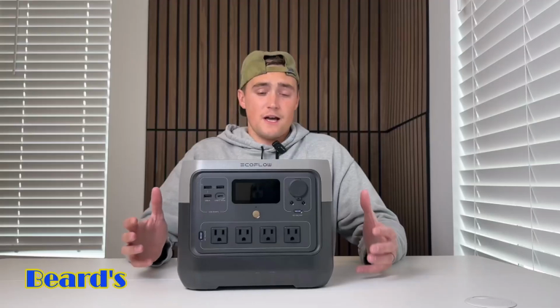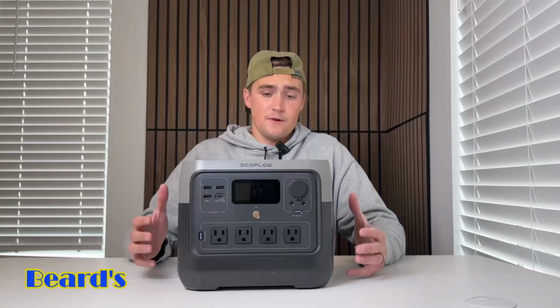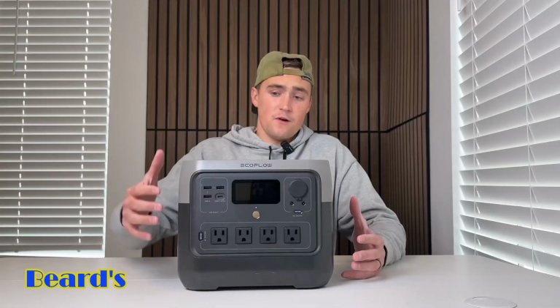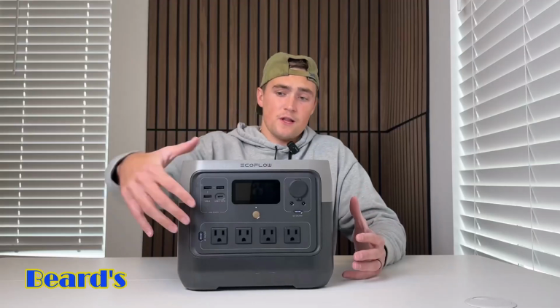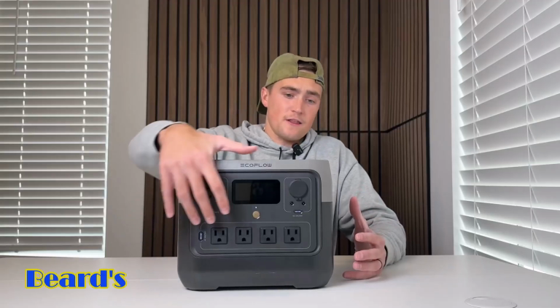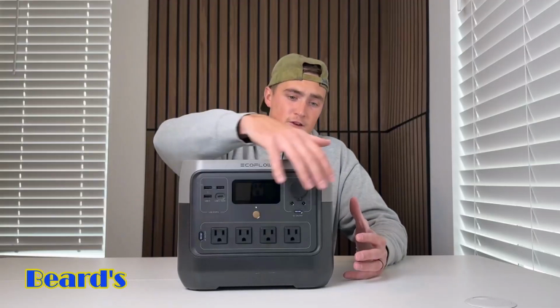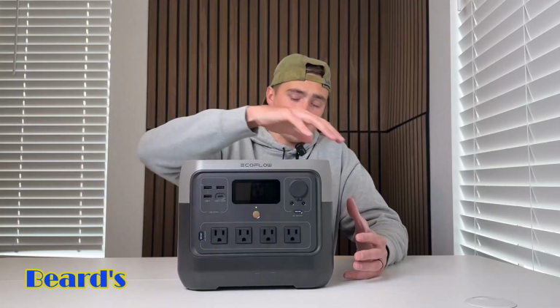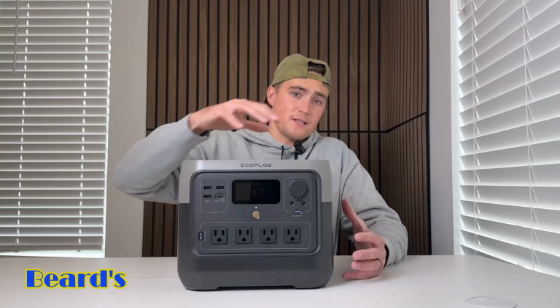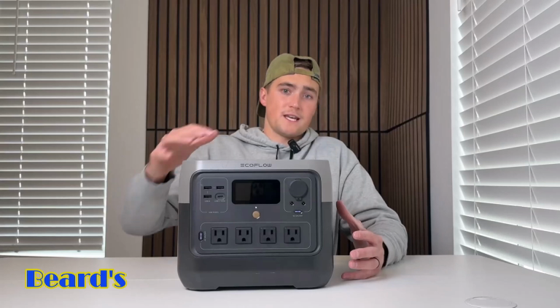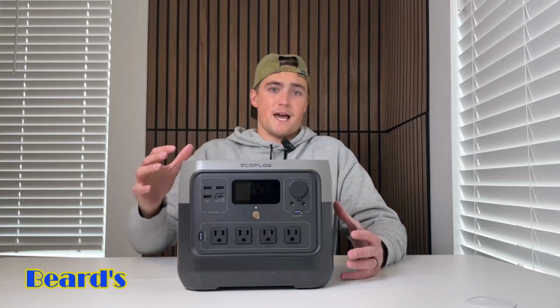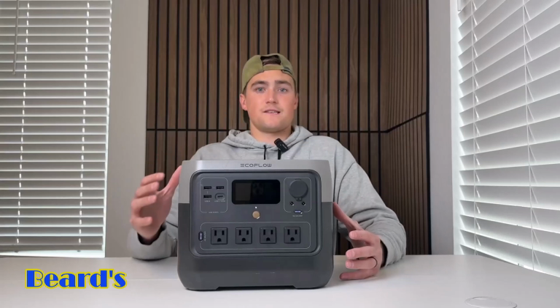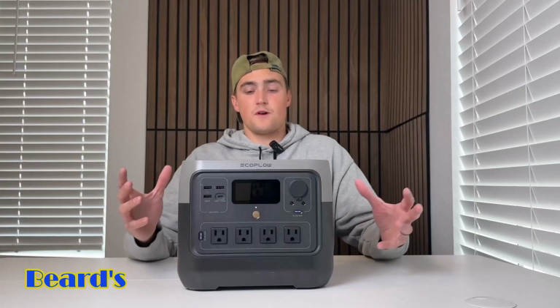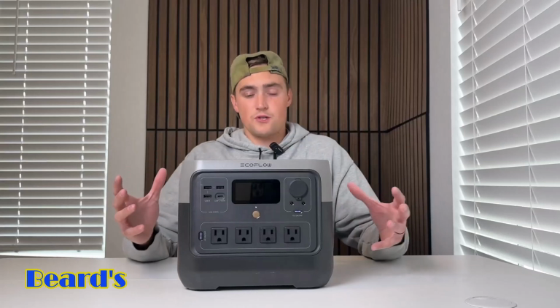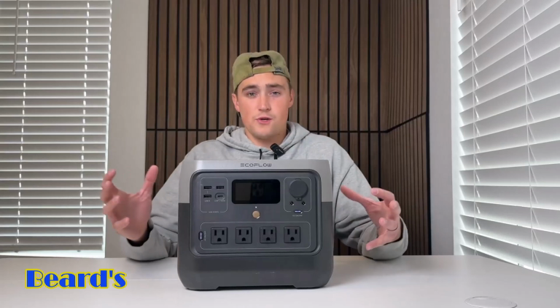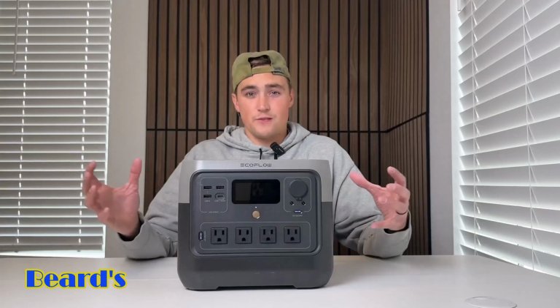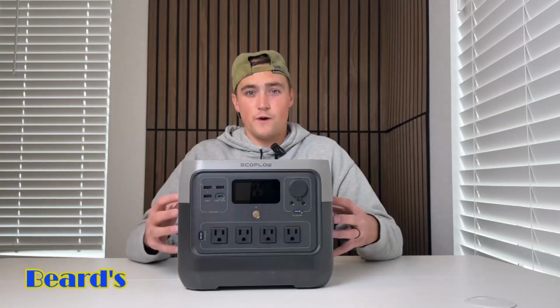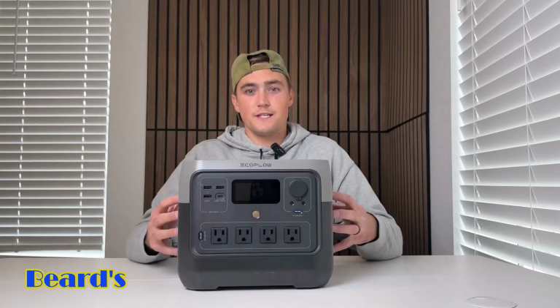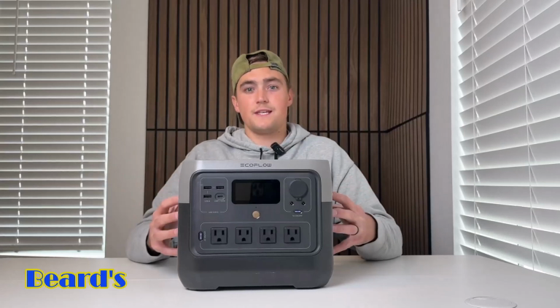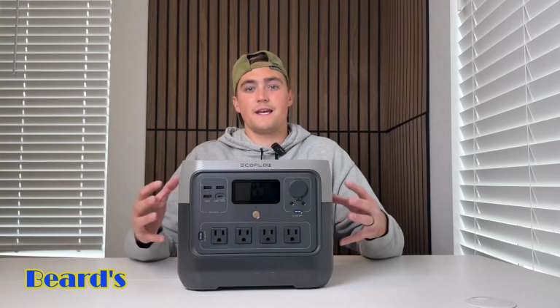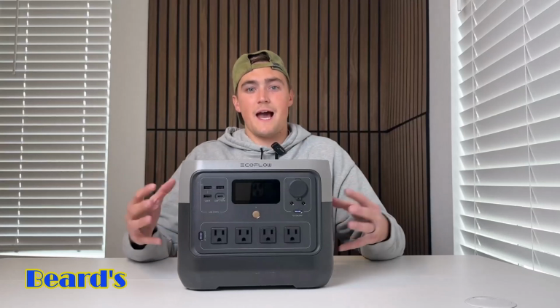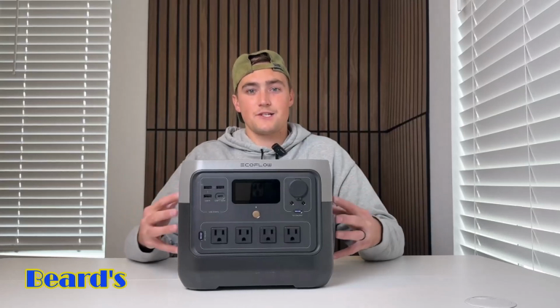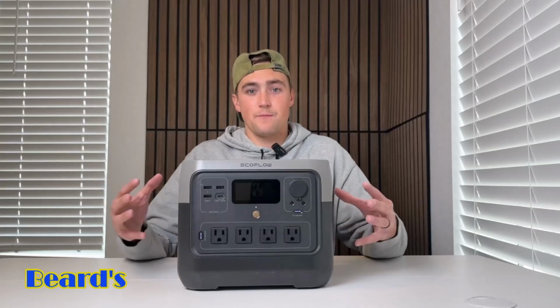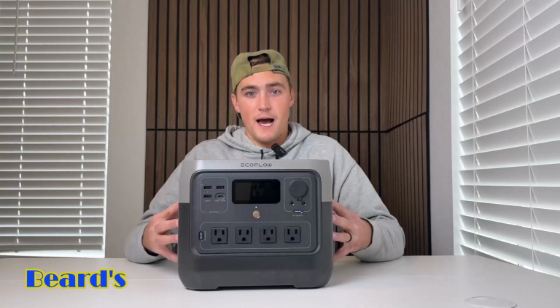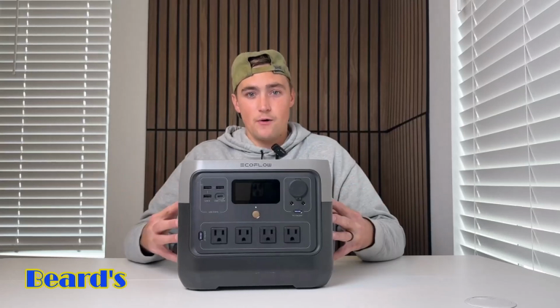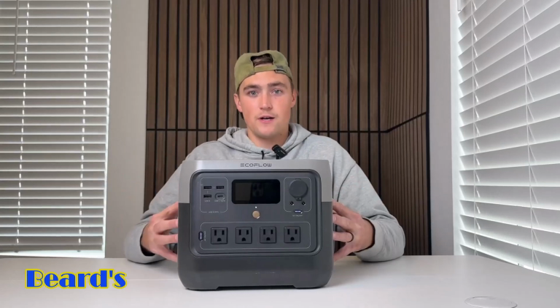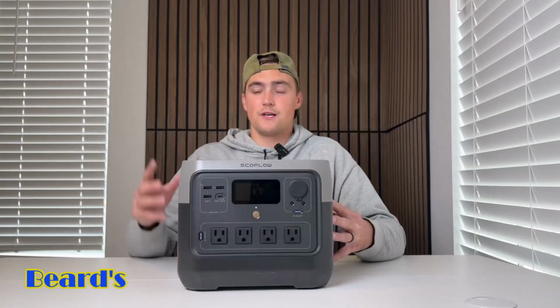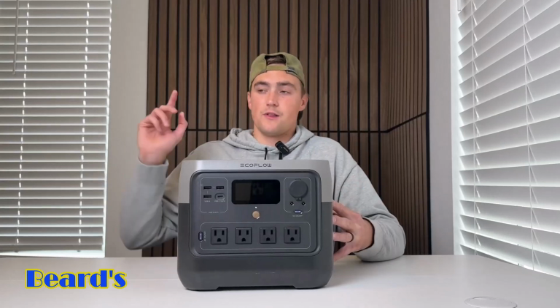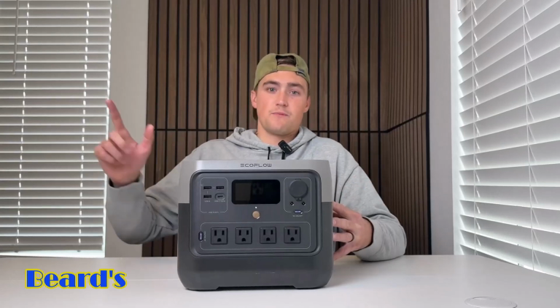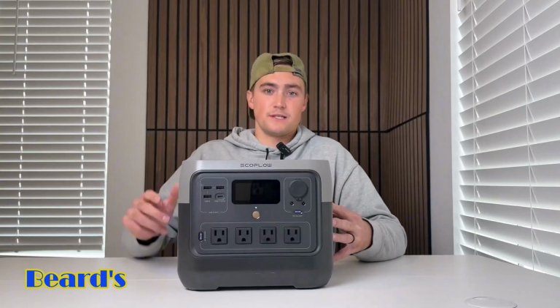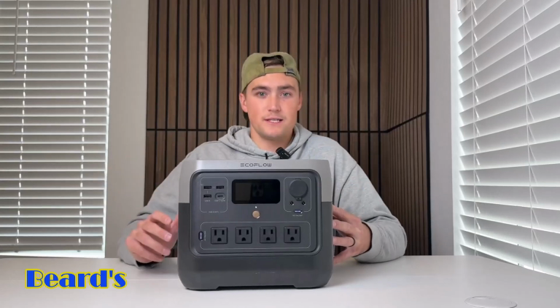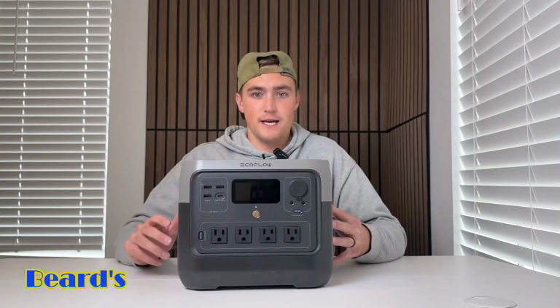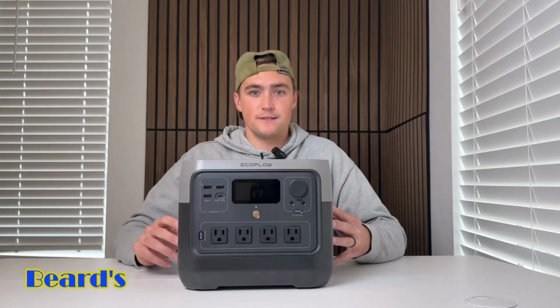So now that we know a lot of the features this thing has, I want to show you guys what it can actually power. So let's put it to the test.